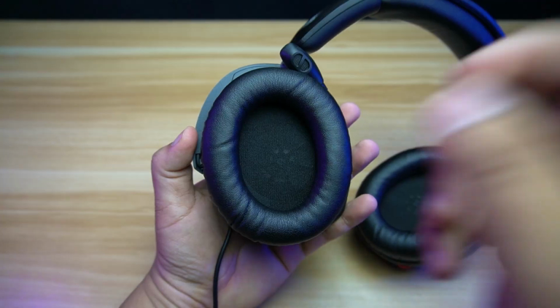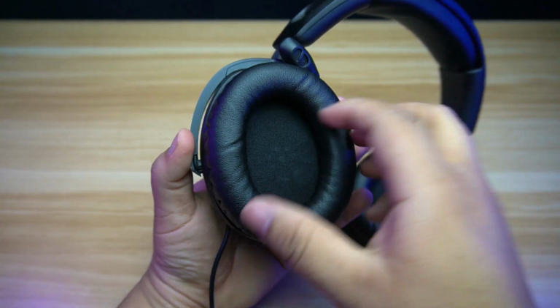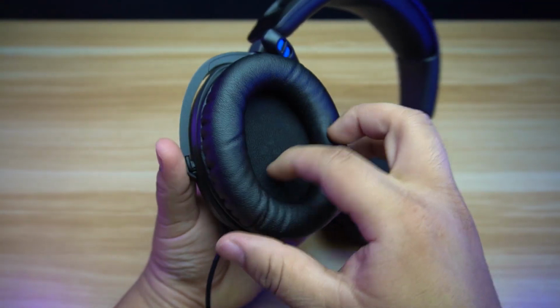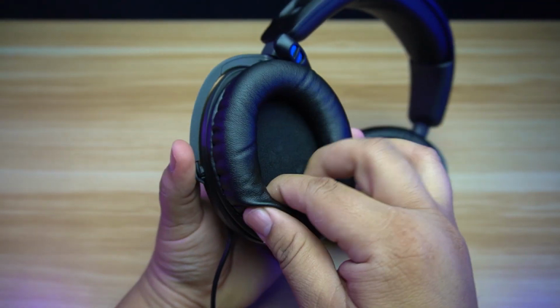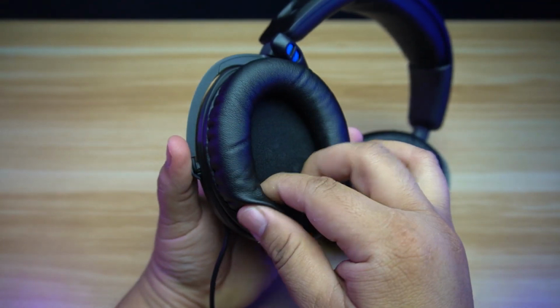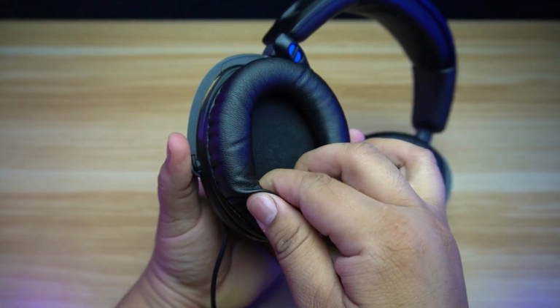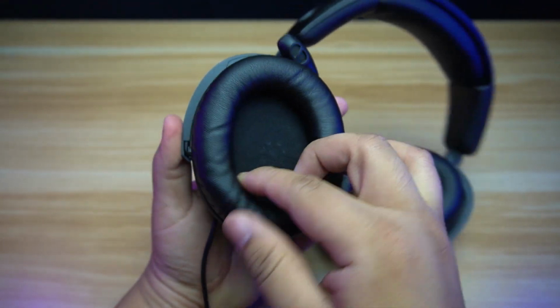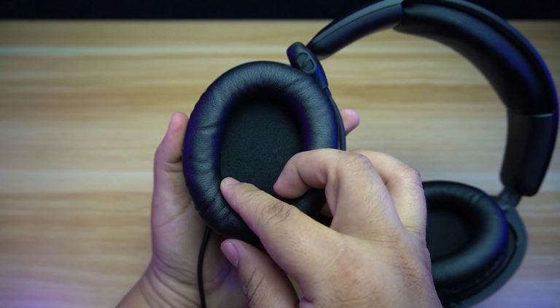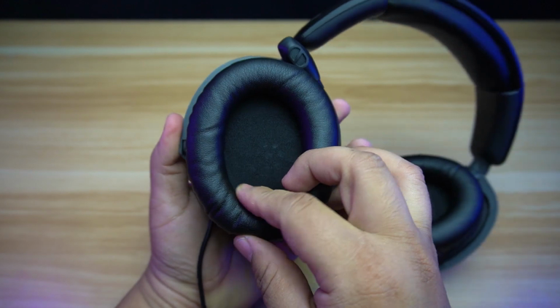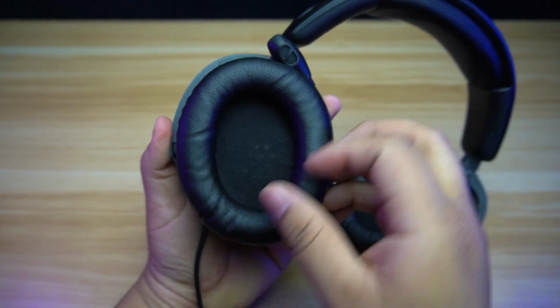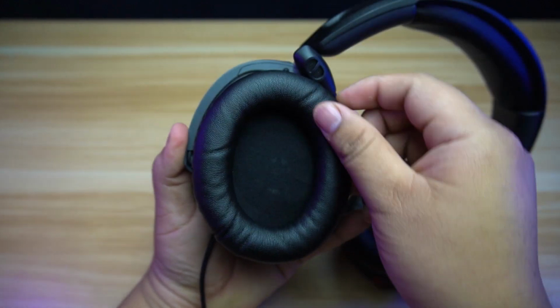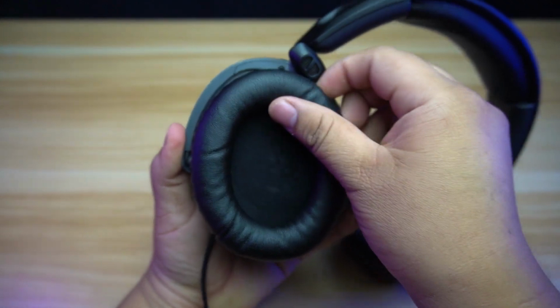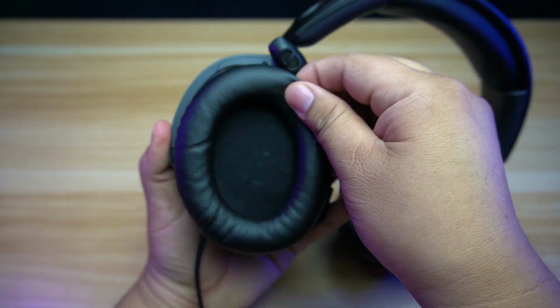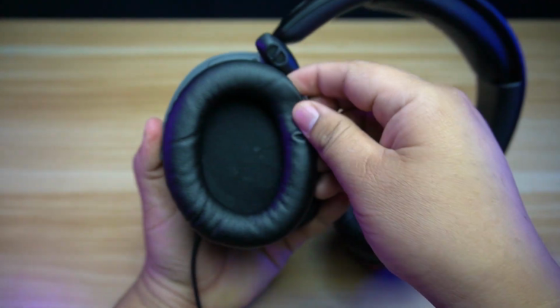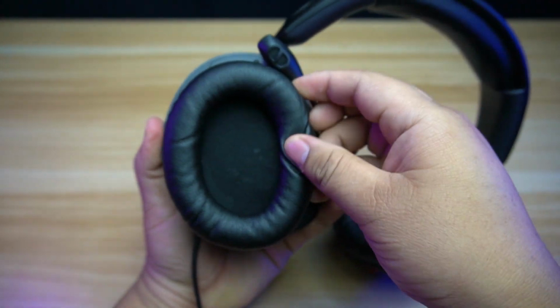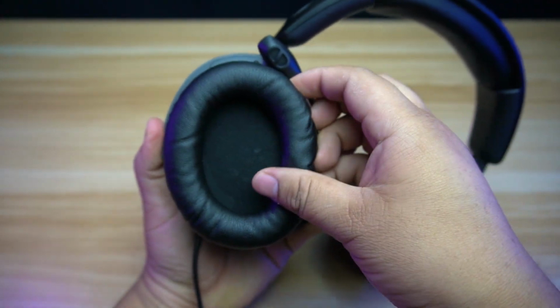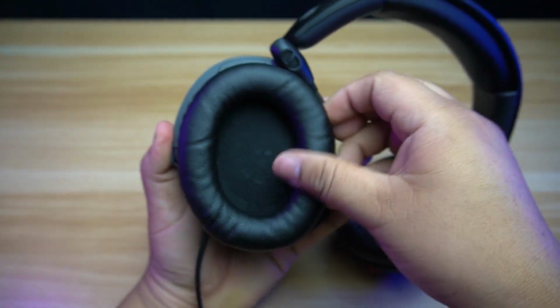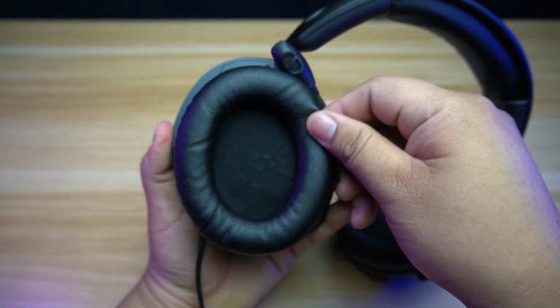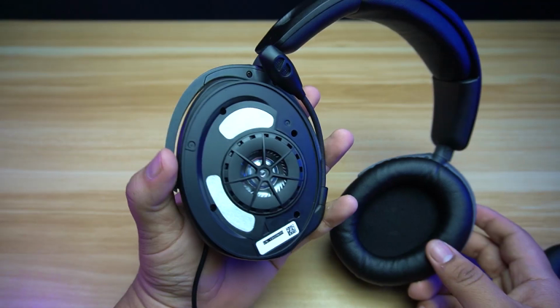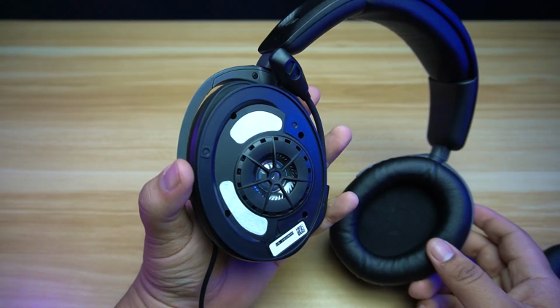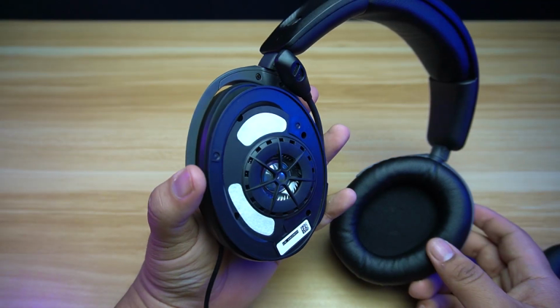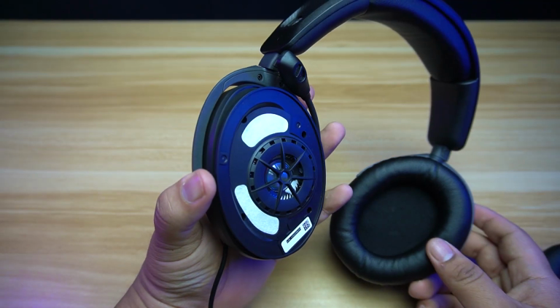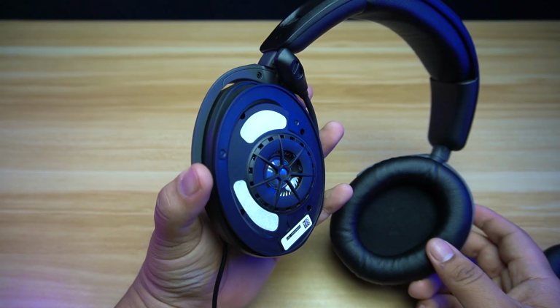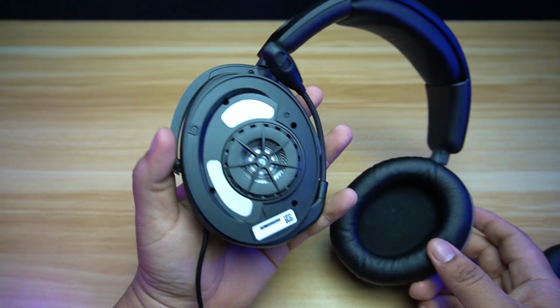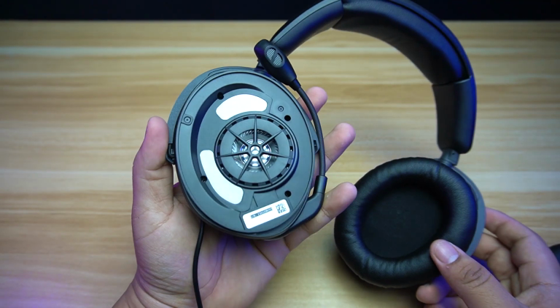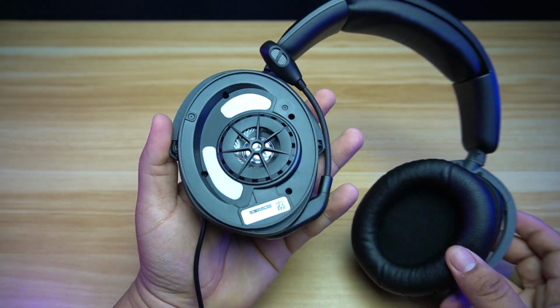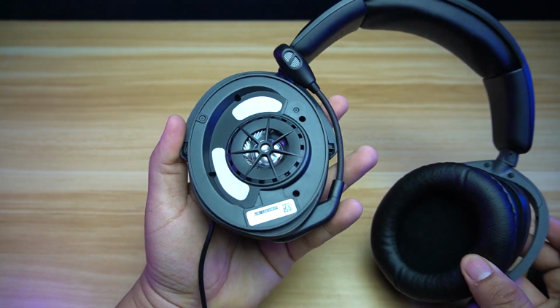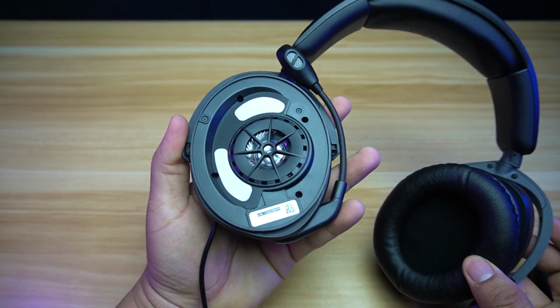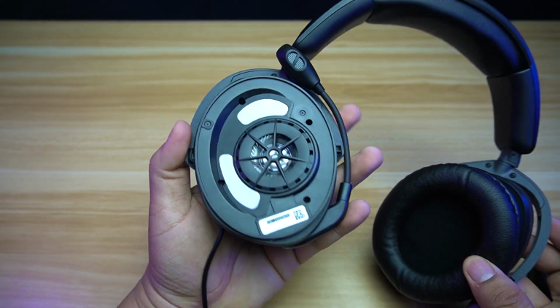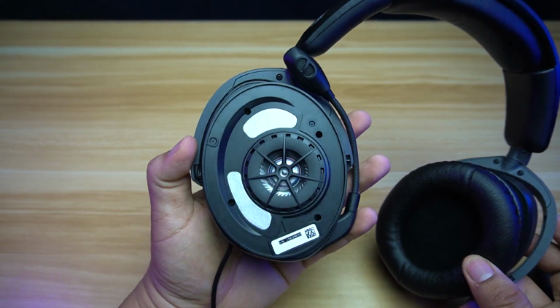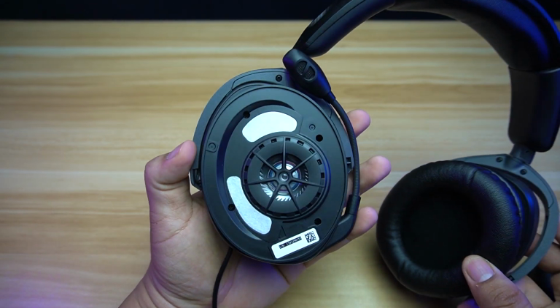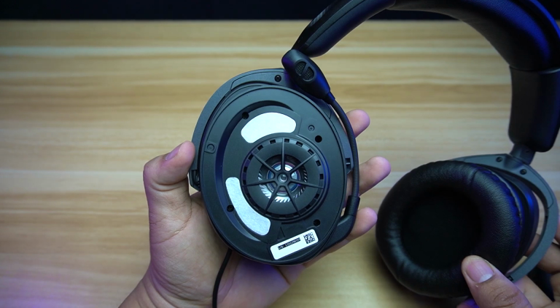At the bottom of the headband is a cushion for additional comfort. The cushion used on the earcups is made from a cozy leatherette and memory foam. Once we remove the earcups, it will expose the 50mm driver.